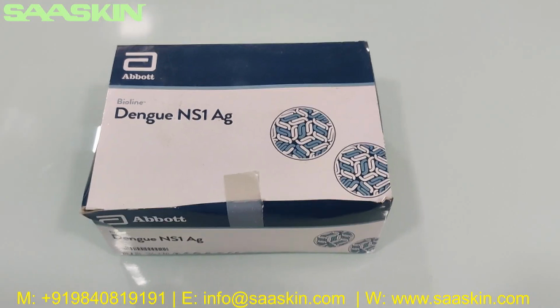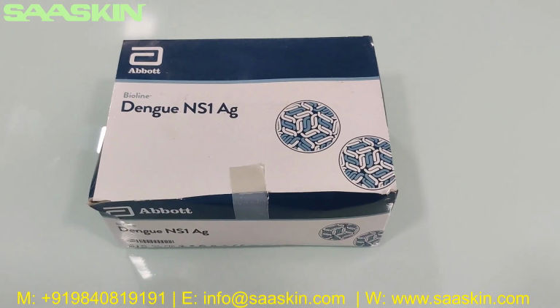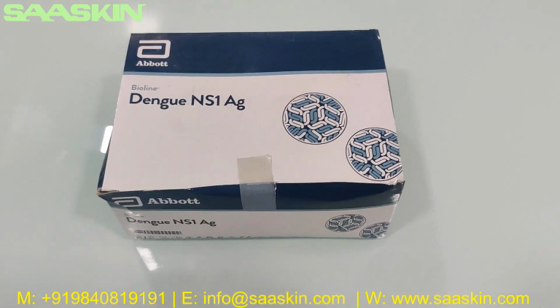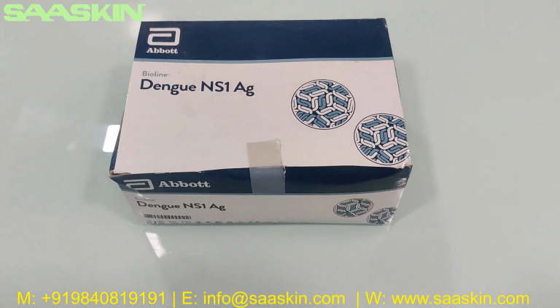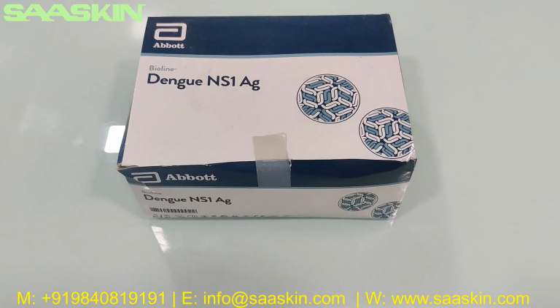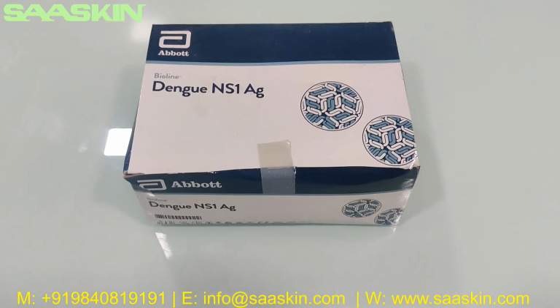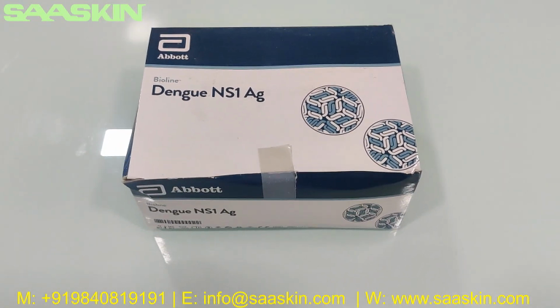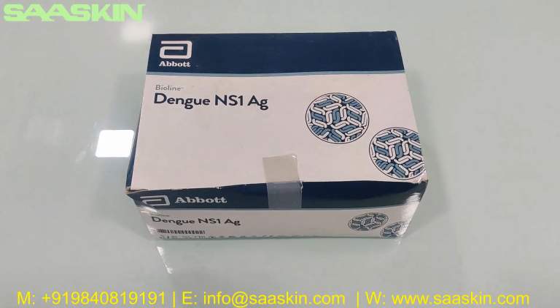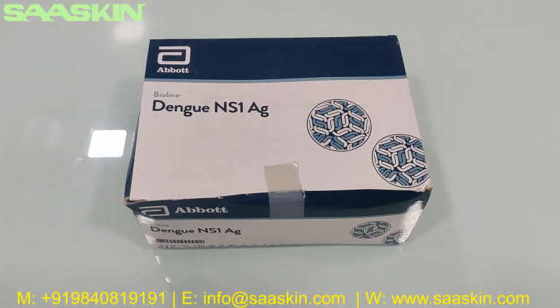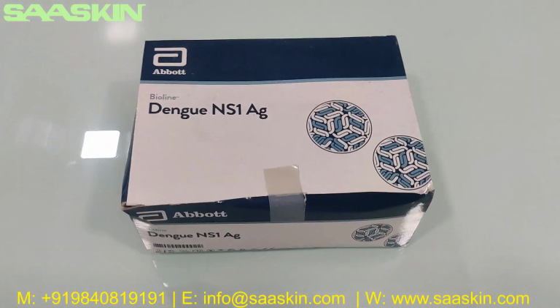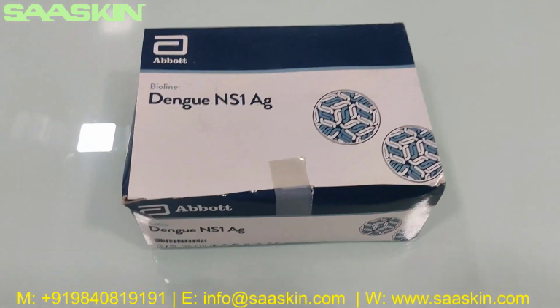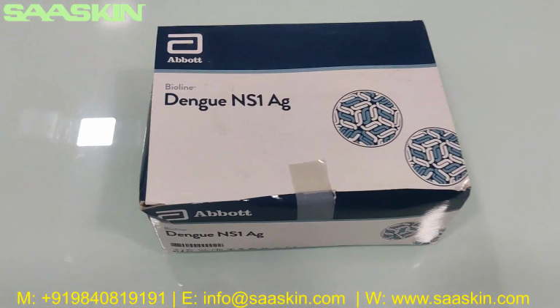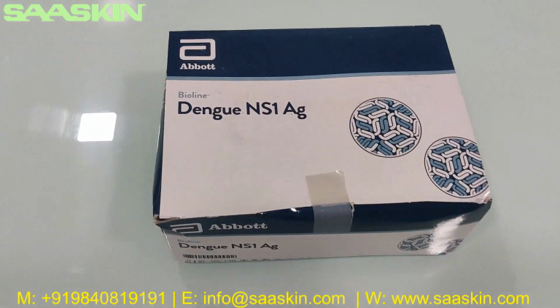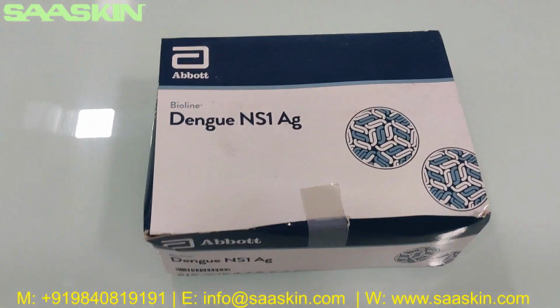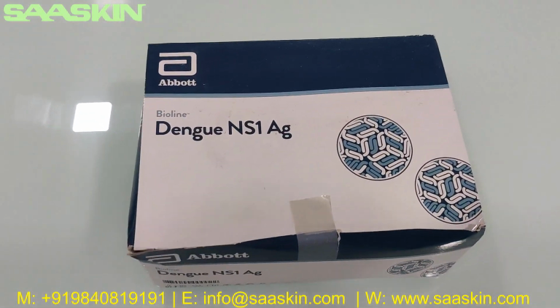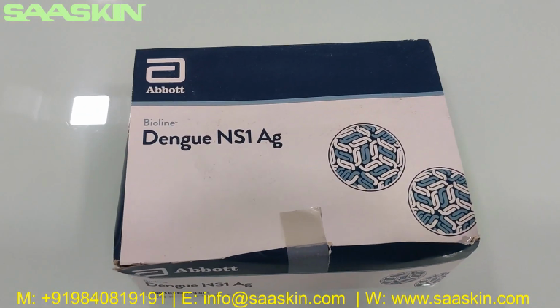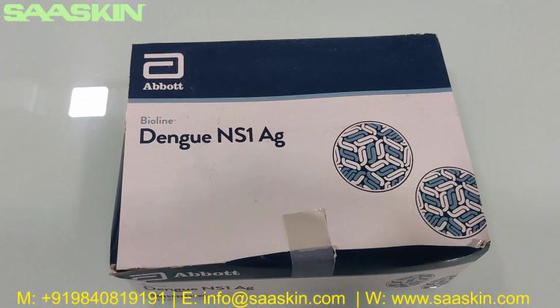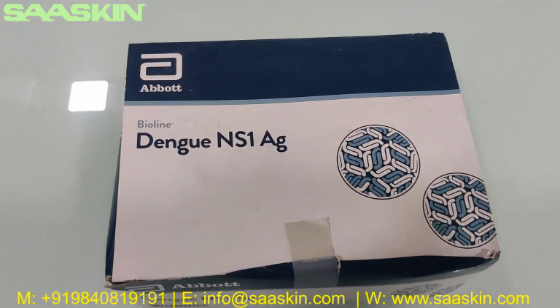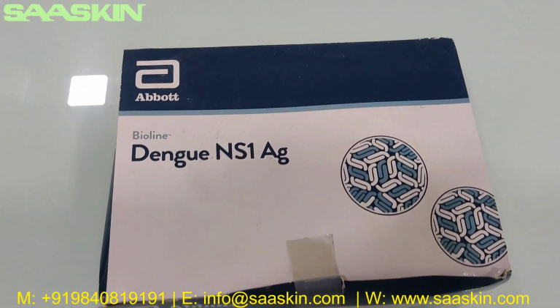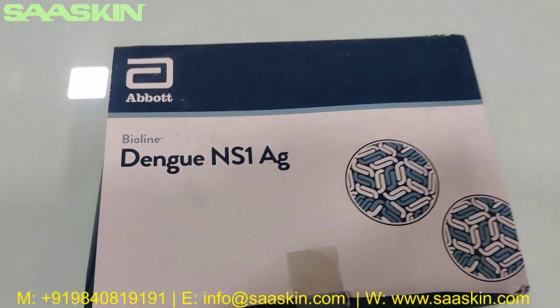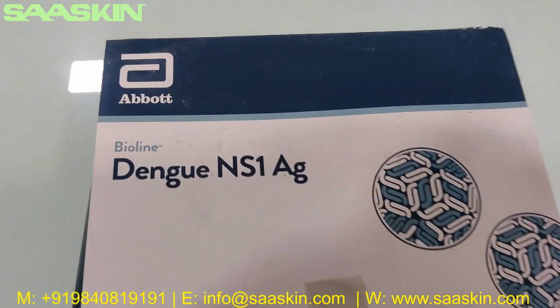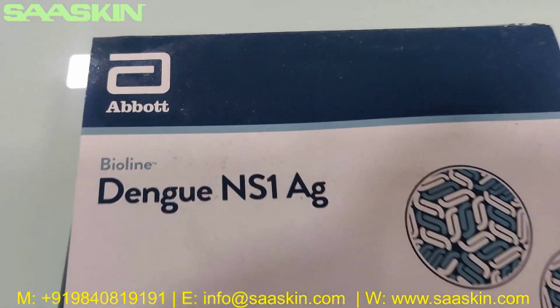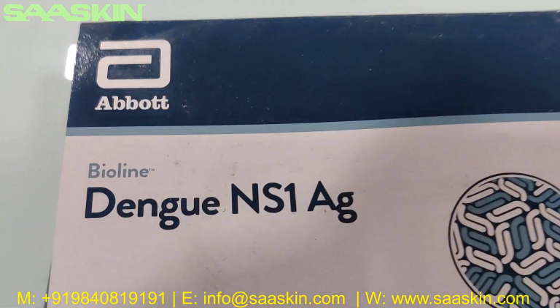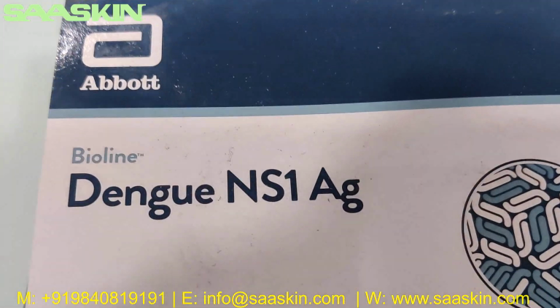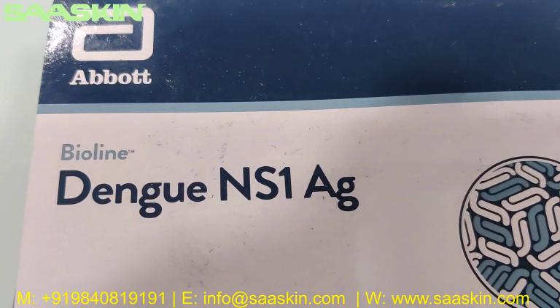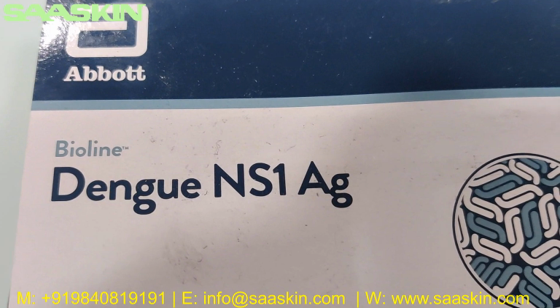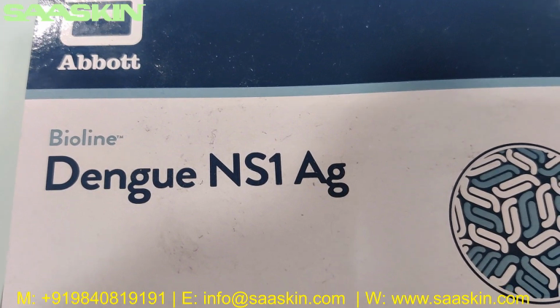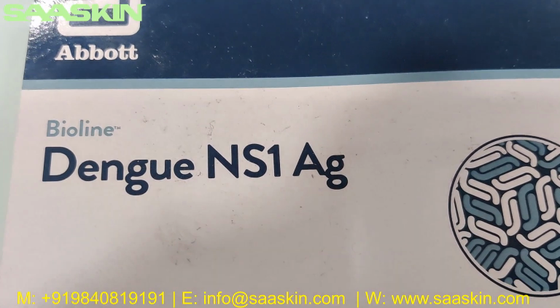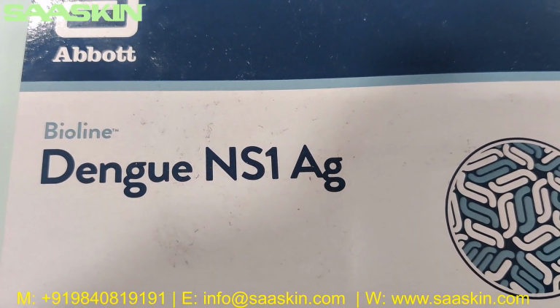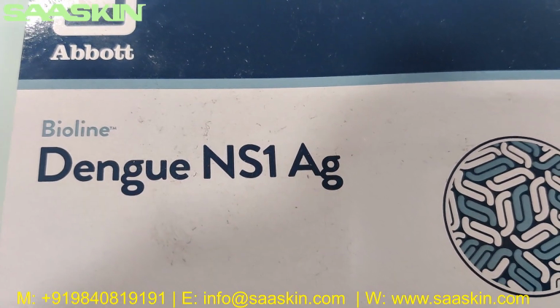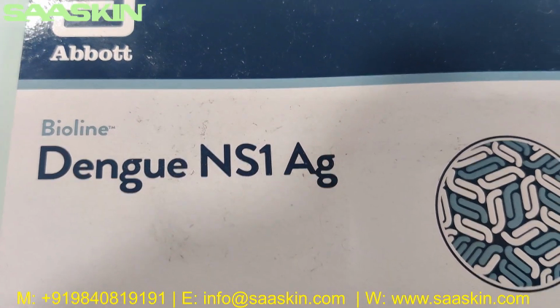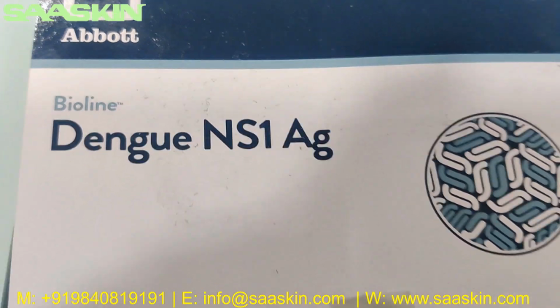Hello everybody, today we are going to see the unboxing of the Abort Wireline Dengue Anderson AG test kit.